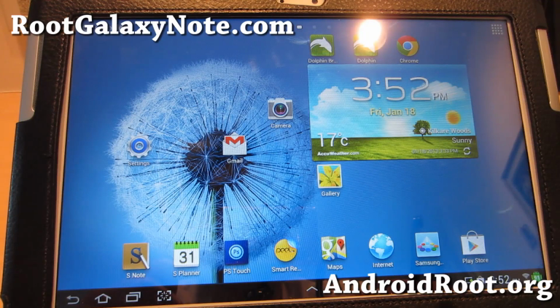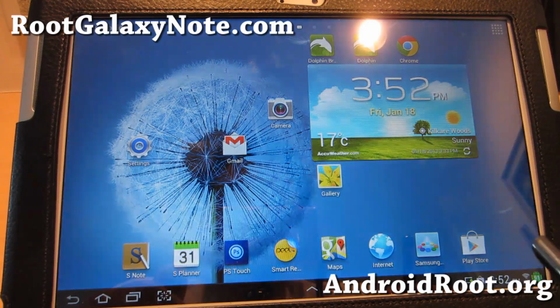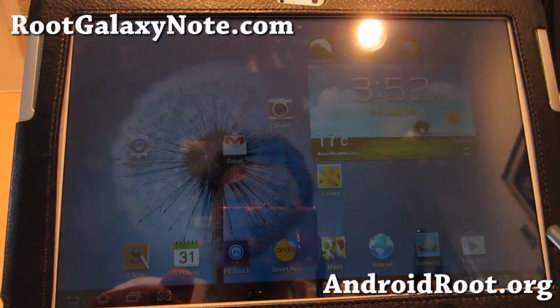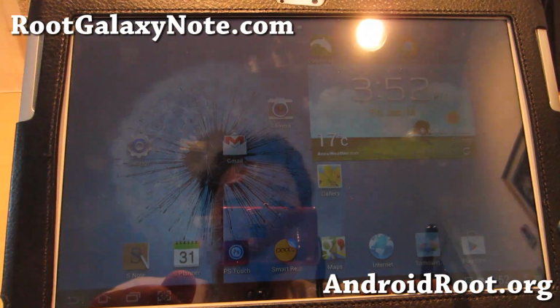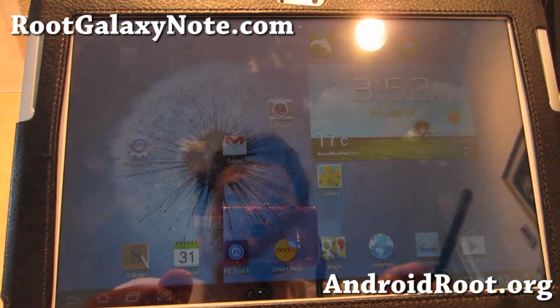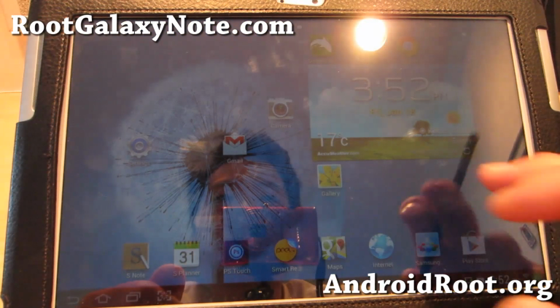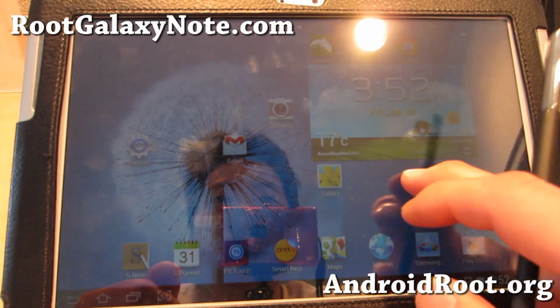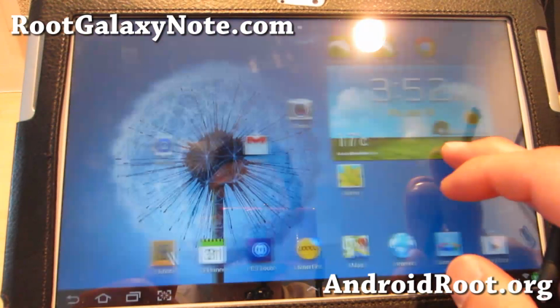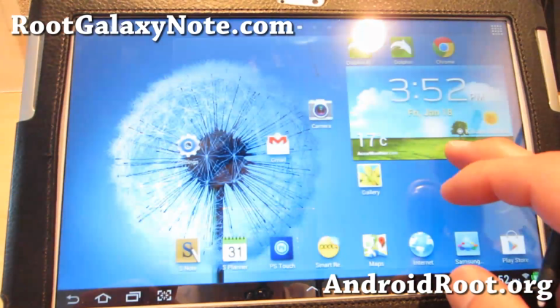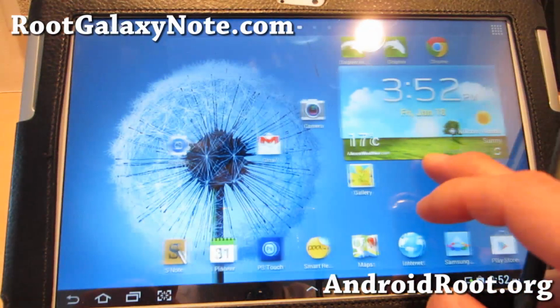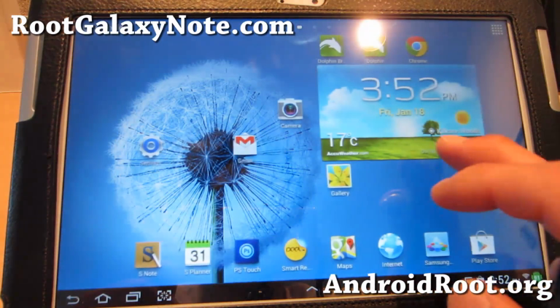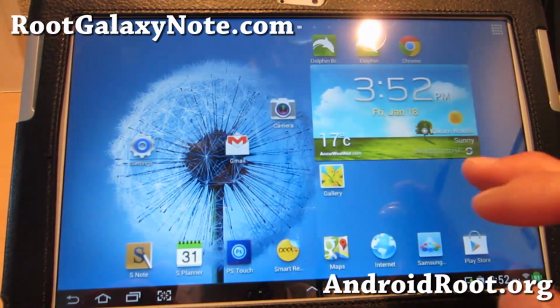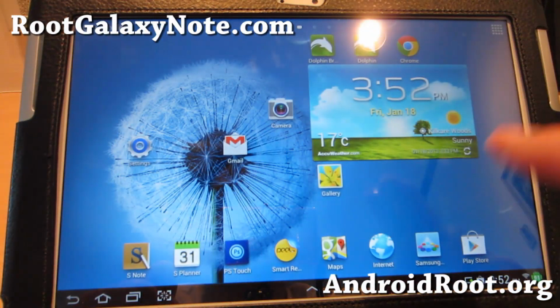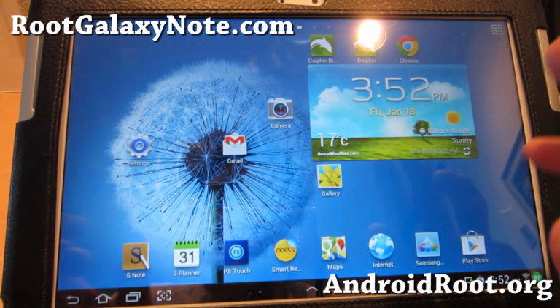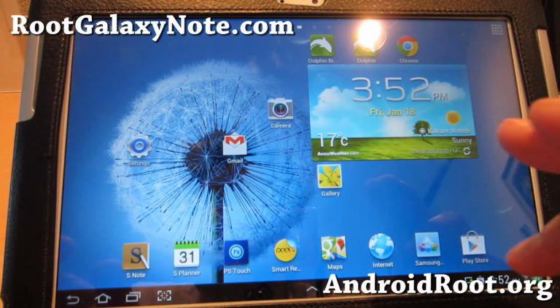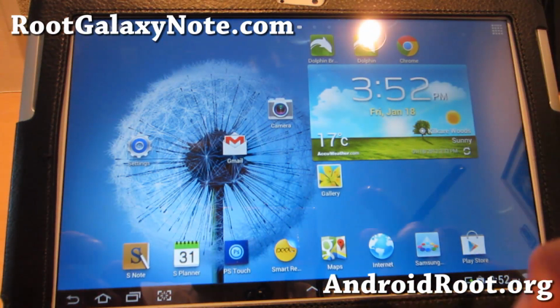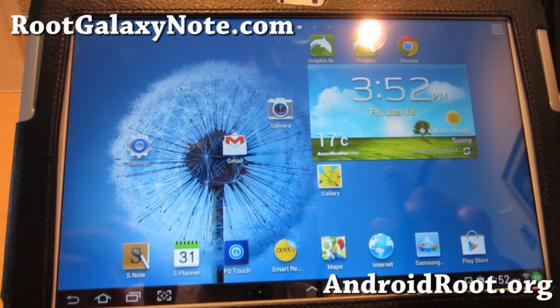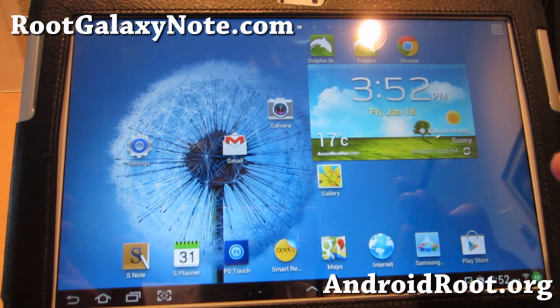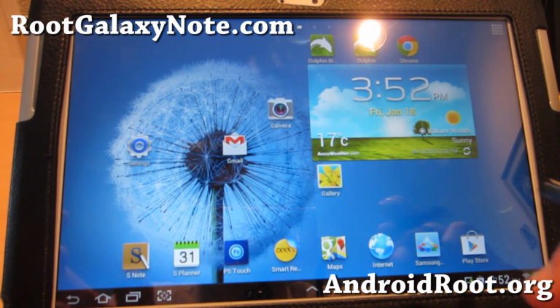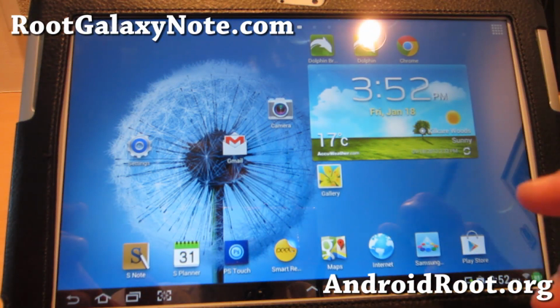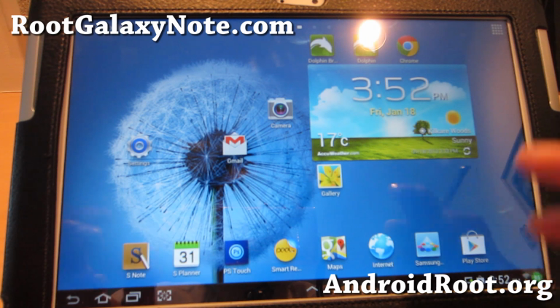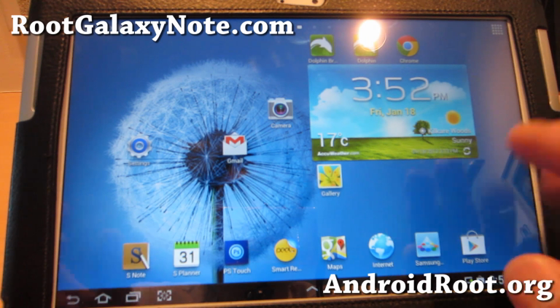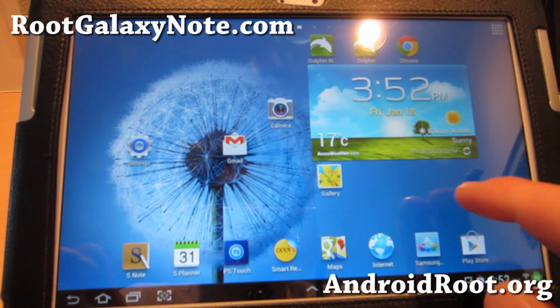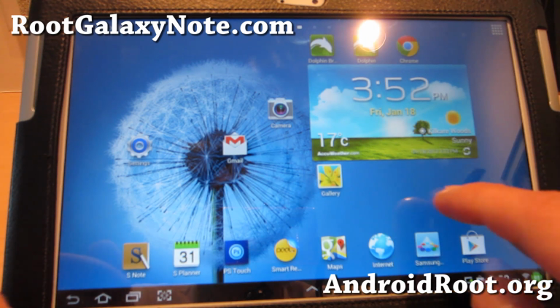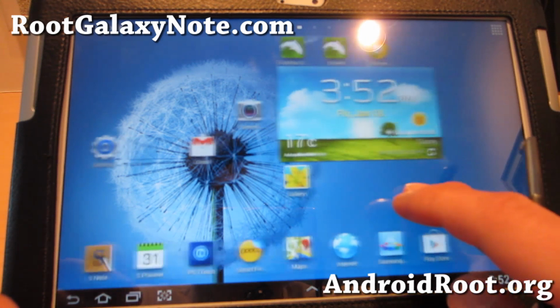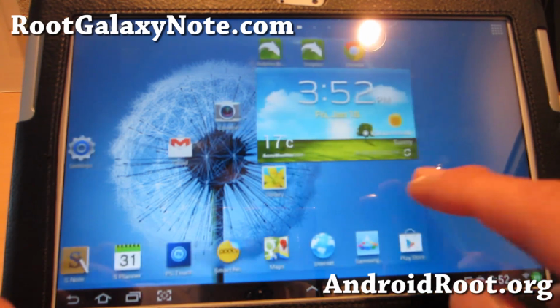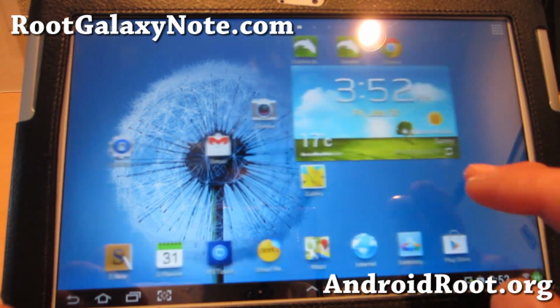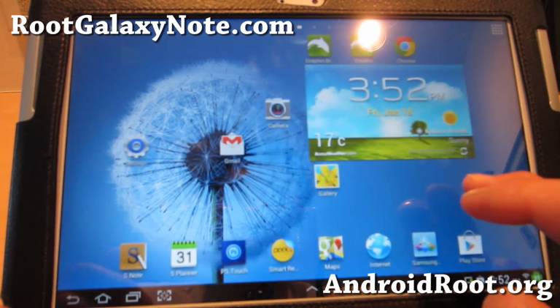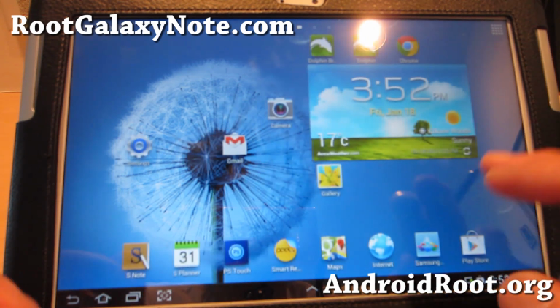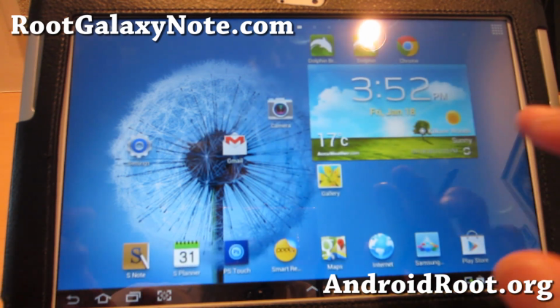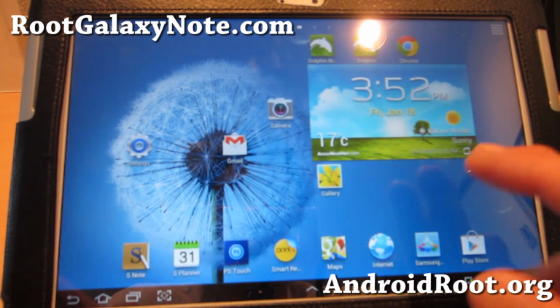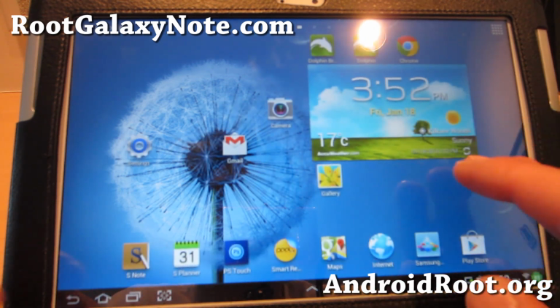Hi folks, this is Max from RootGalaxyNote.com. I have great news for you — Jellybean Samsung TouchWiz is officially here.